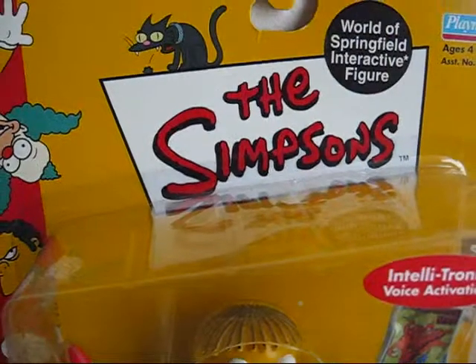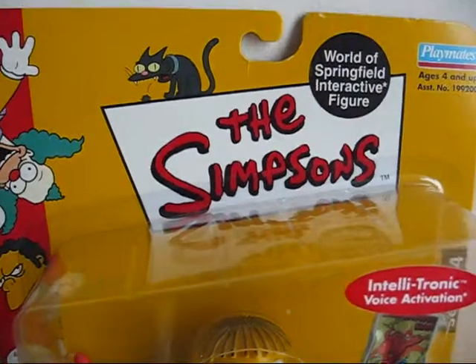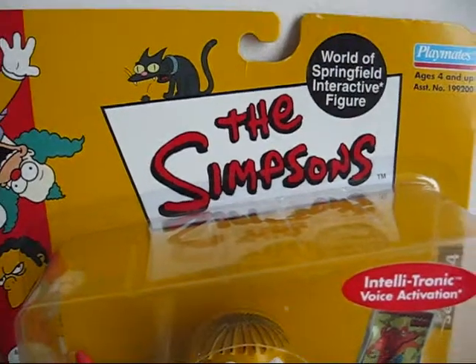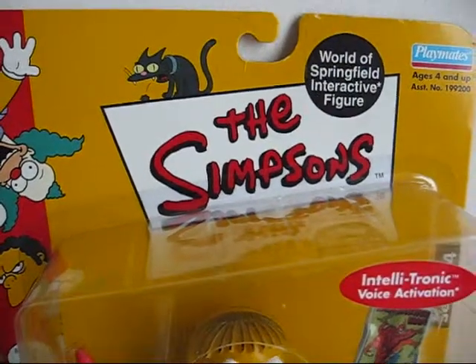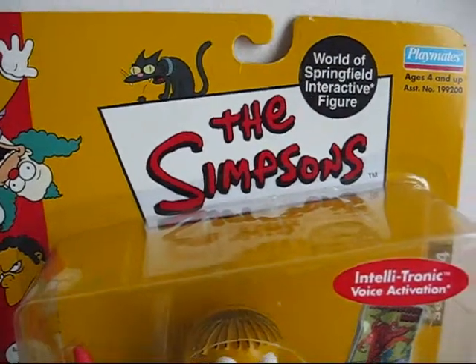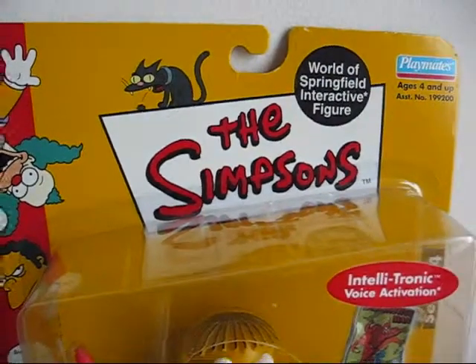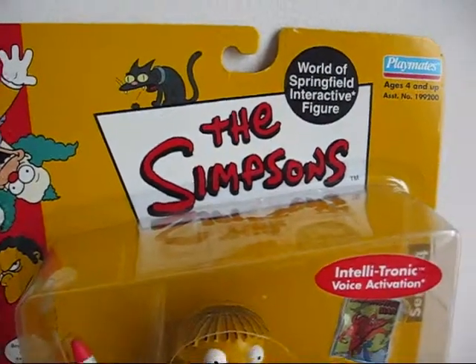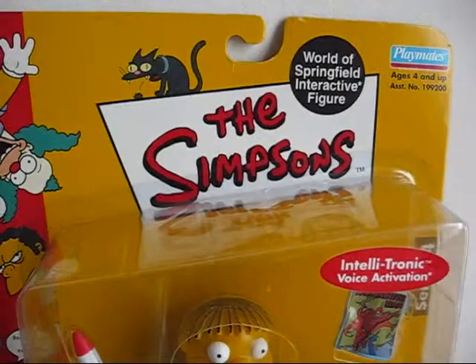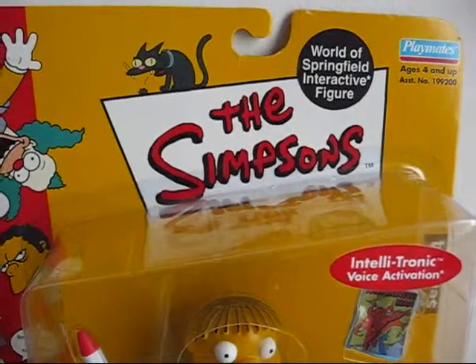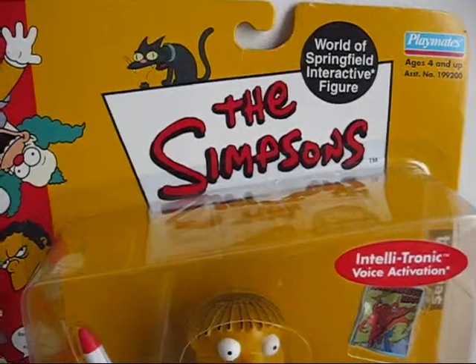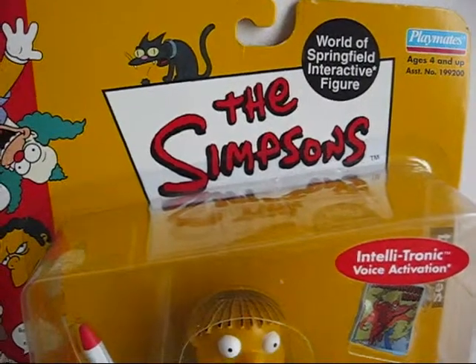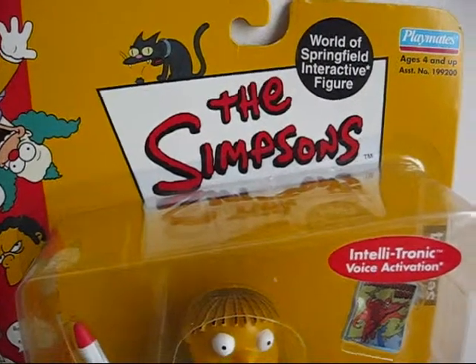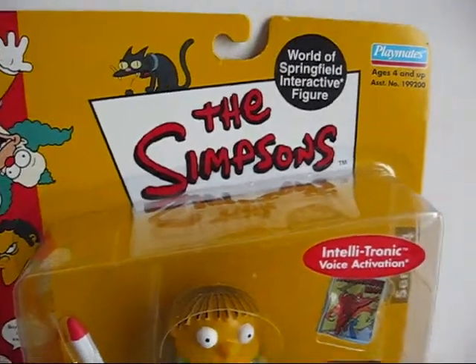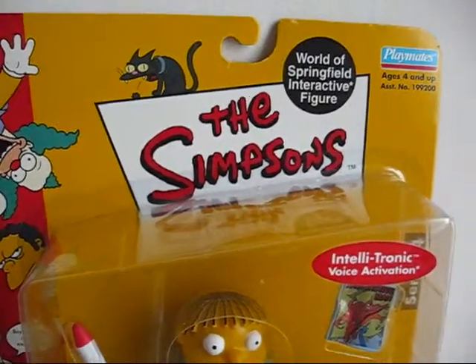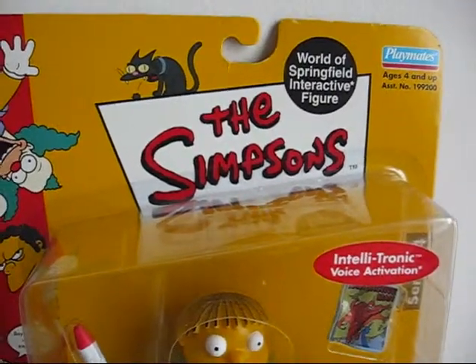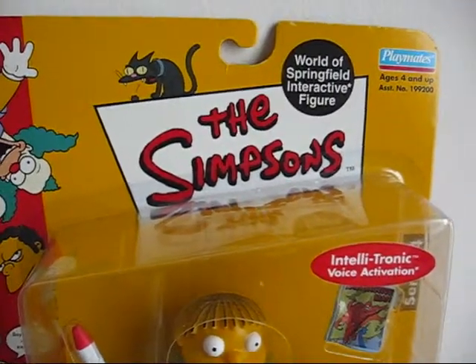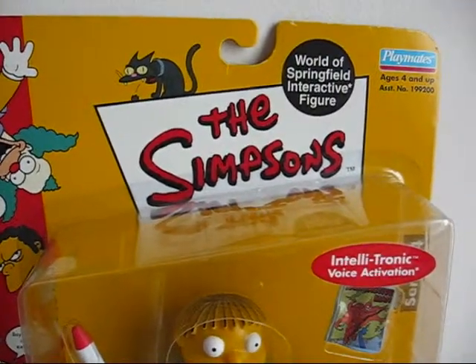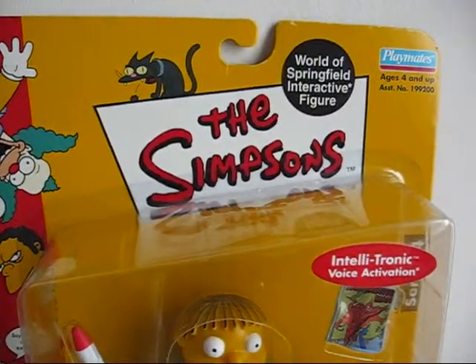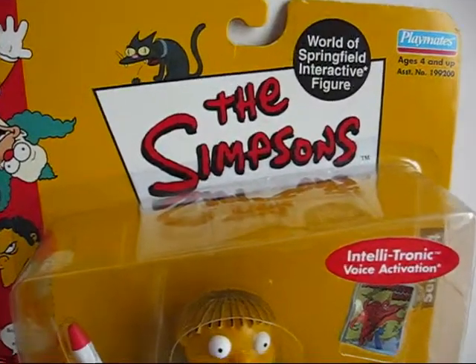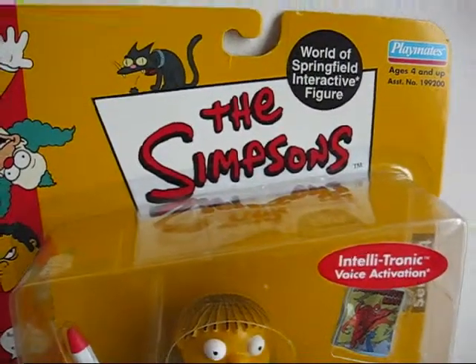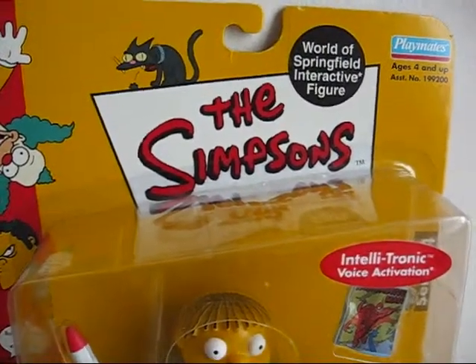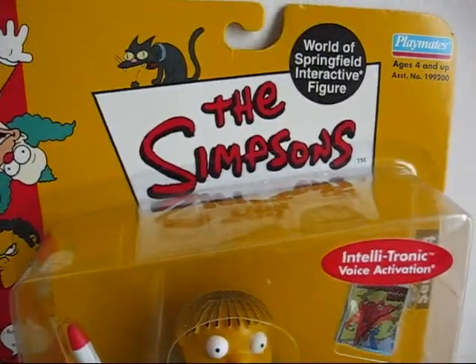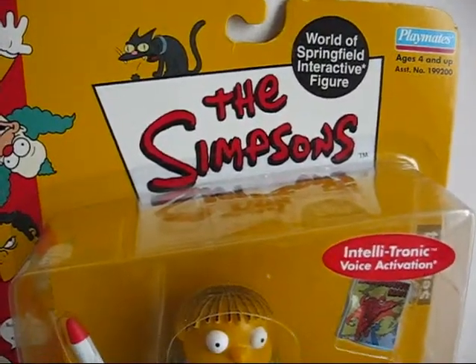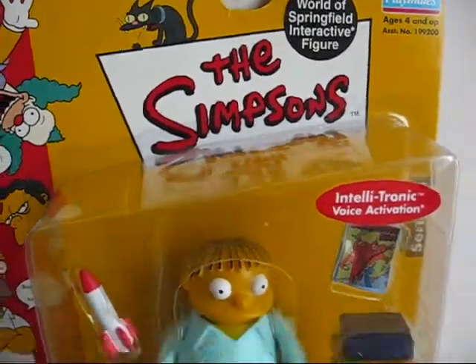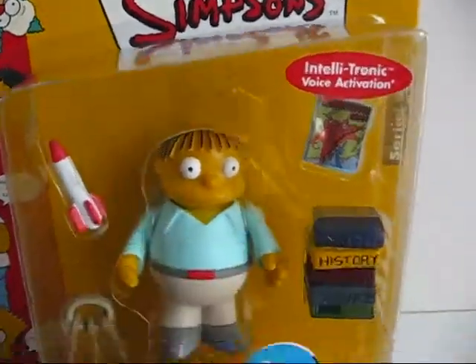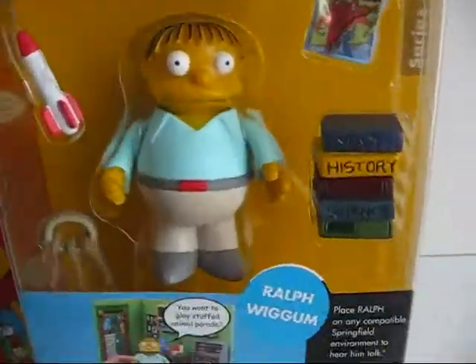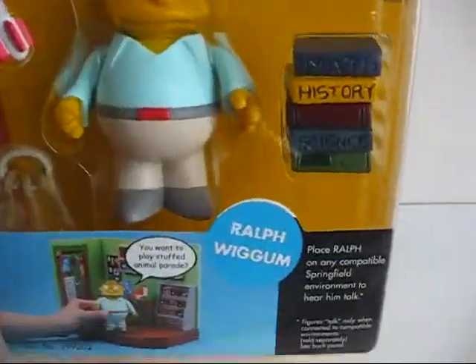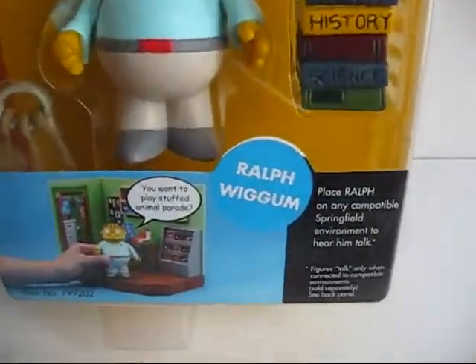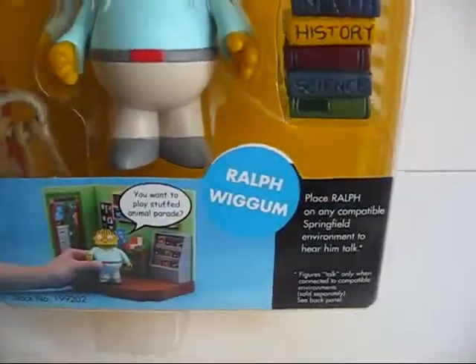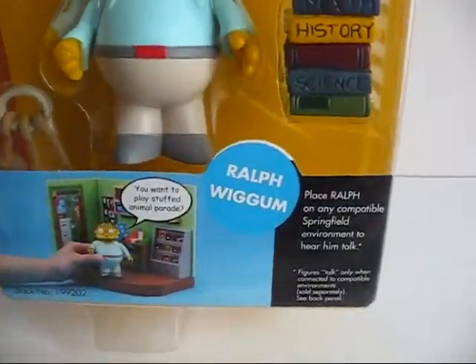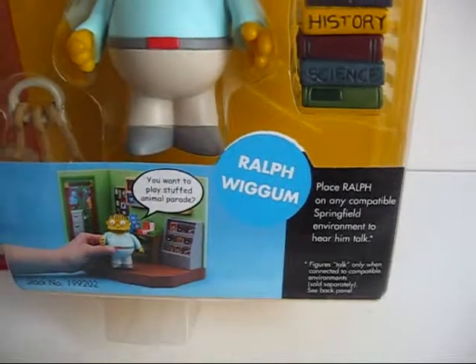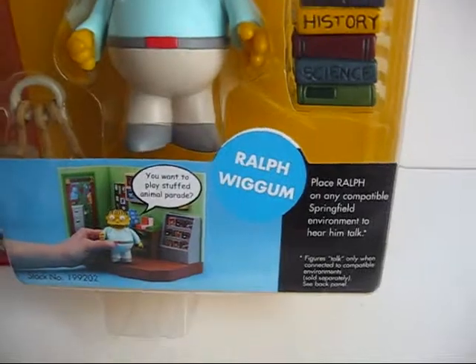Hello YouTube, this is Piper2381, and for this video I'm showing you a Simpsons character. In this case, it's Ralph Wiggum.